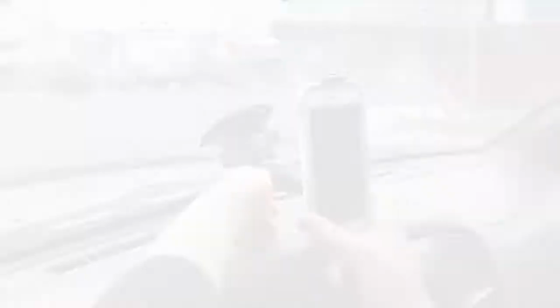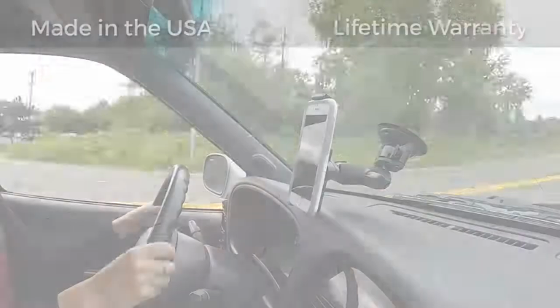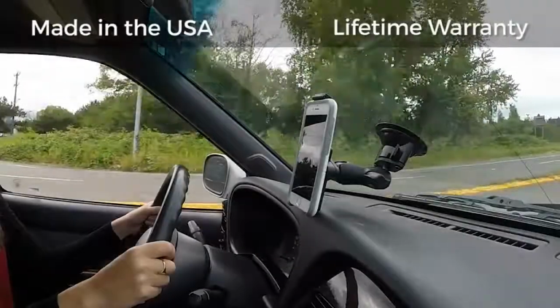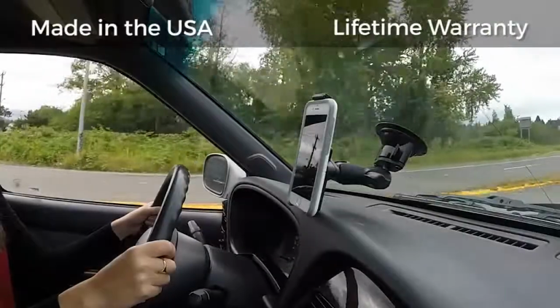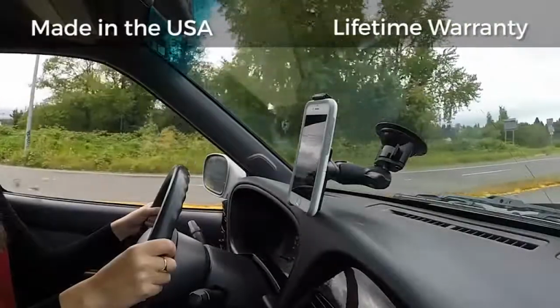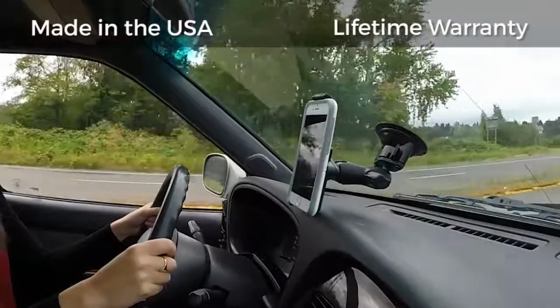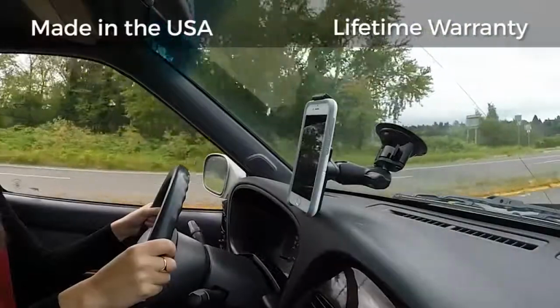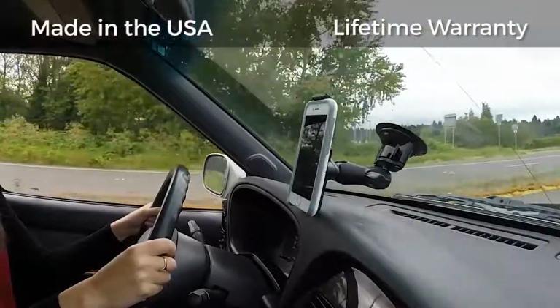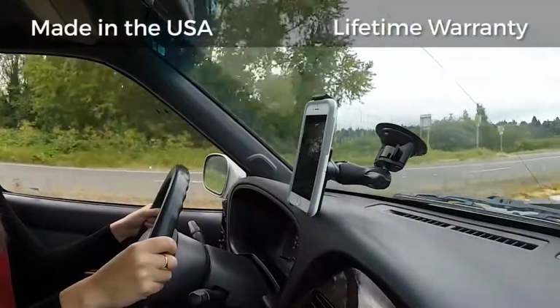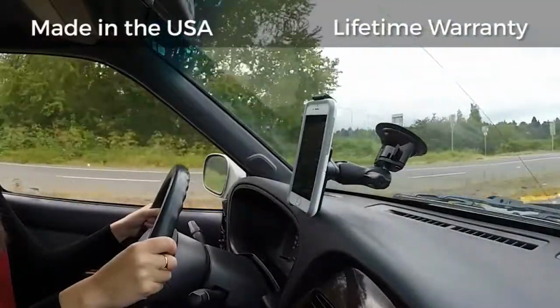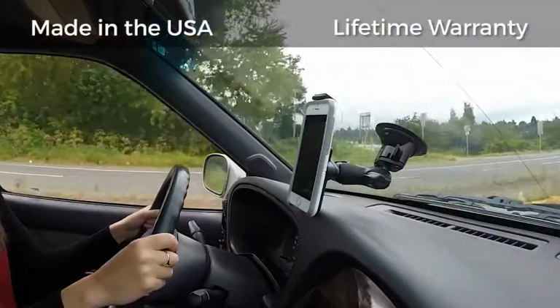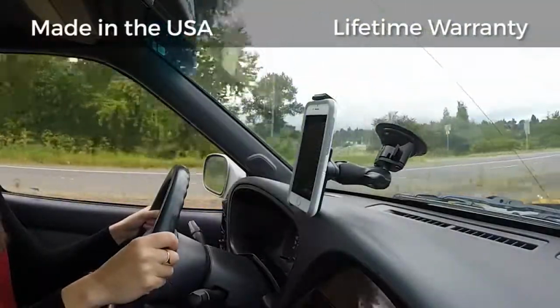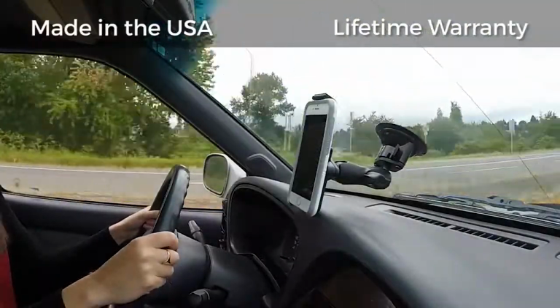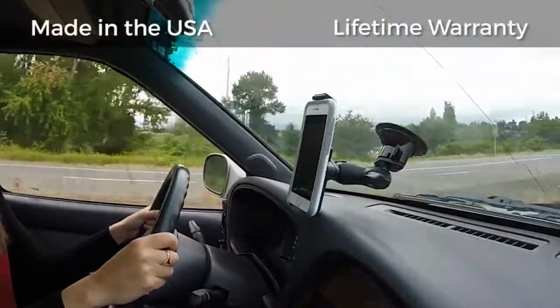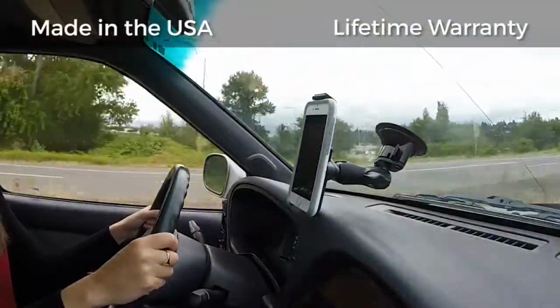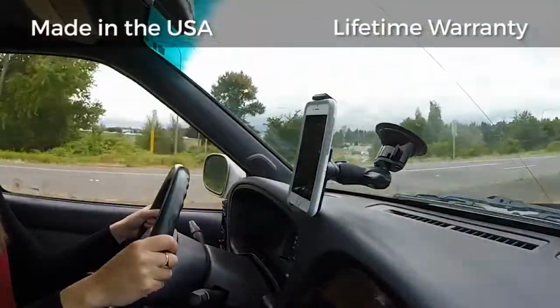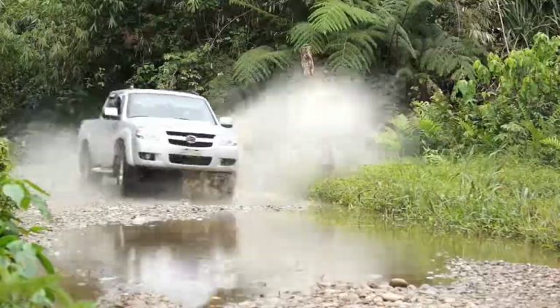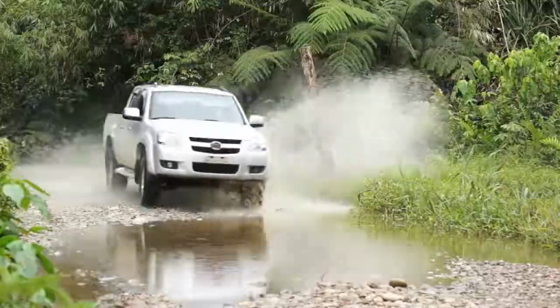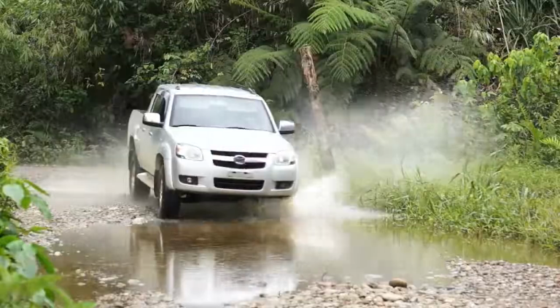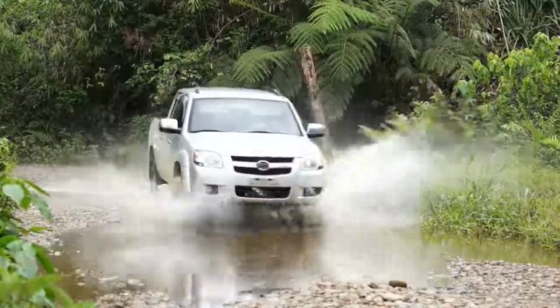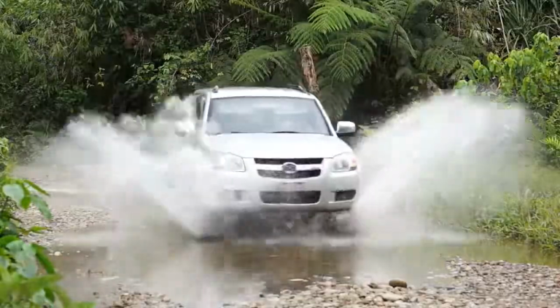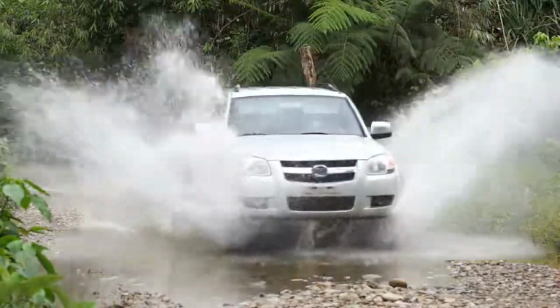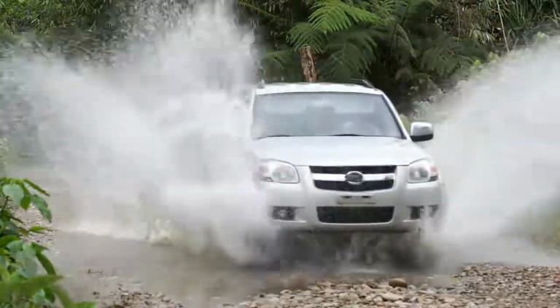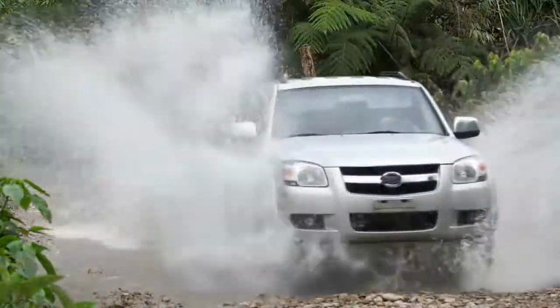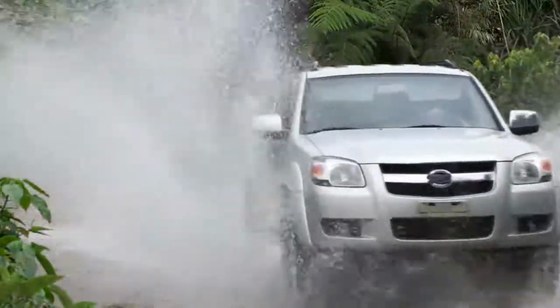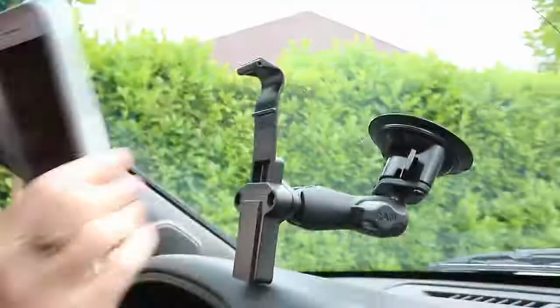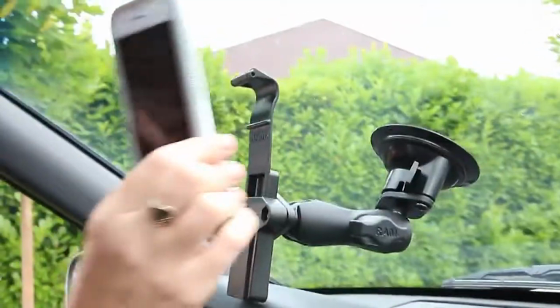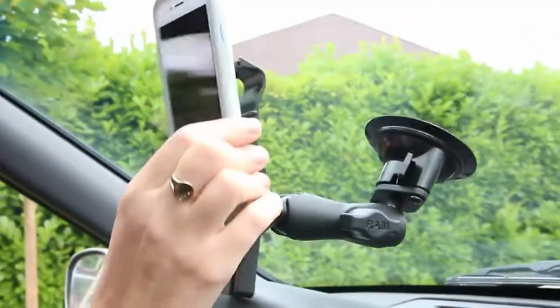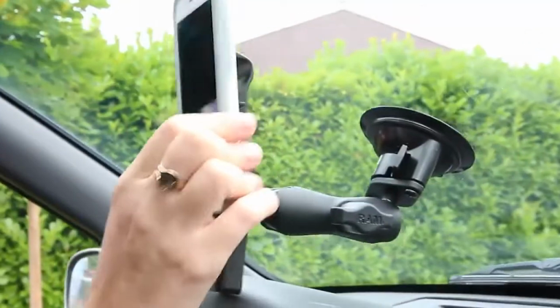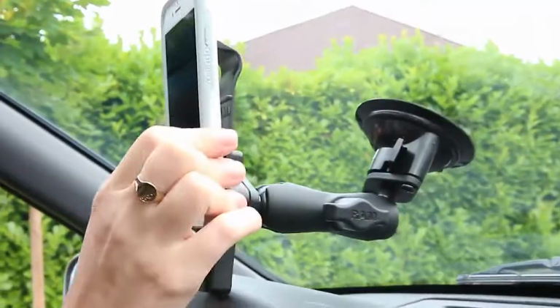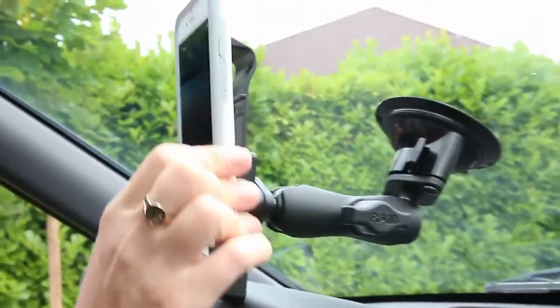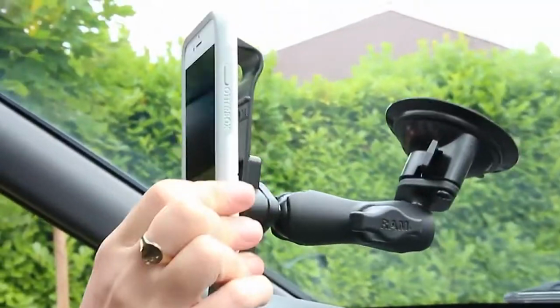Made in the USA and backed by a lifetime warranty, trust Ram Mounts for reliable and innovative mounting solutions.